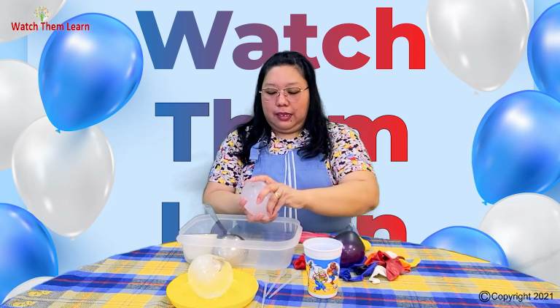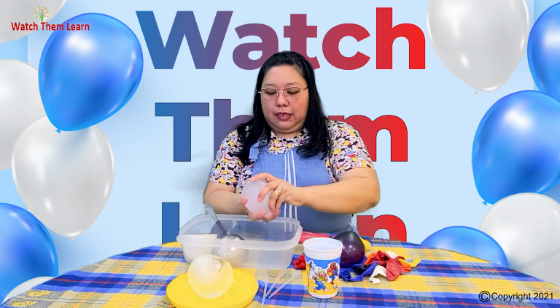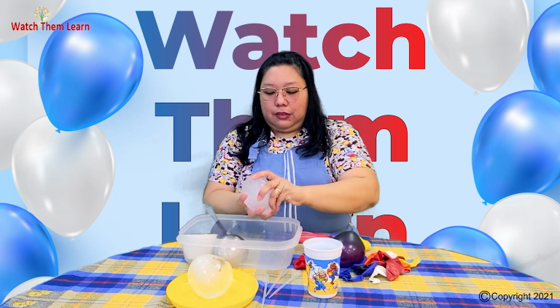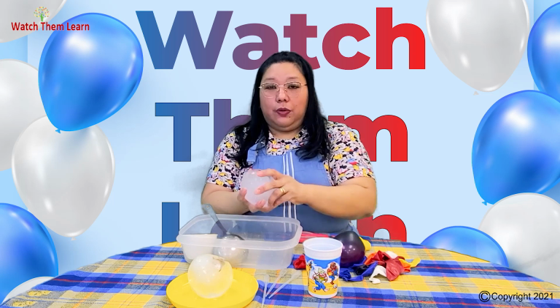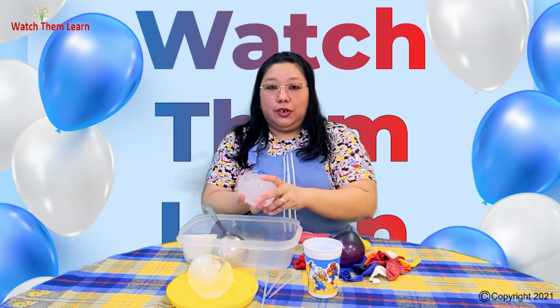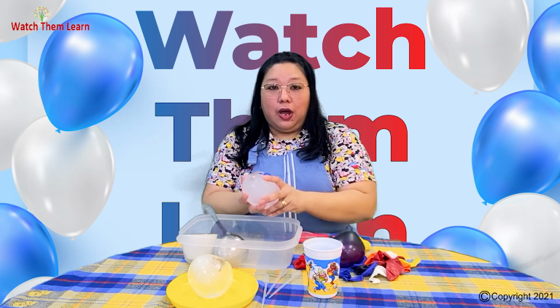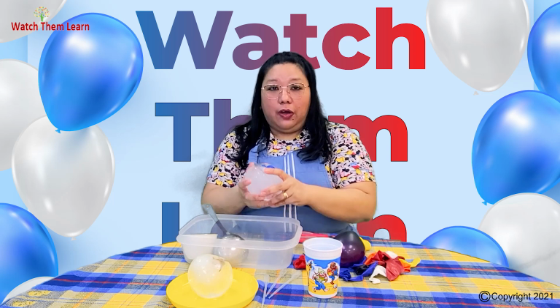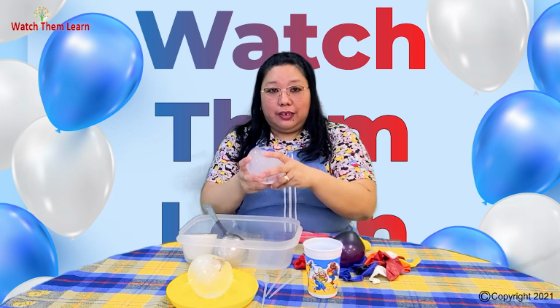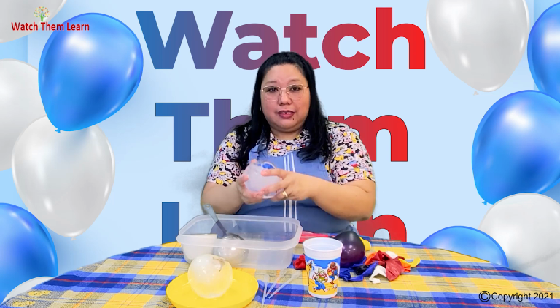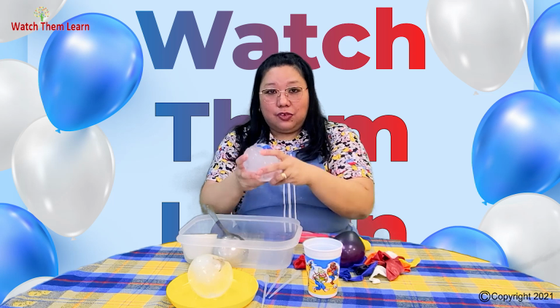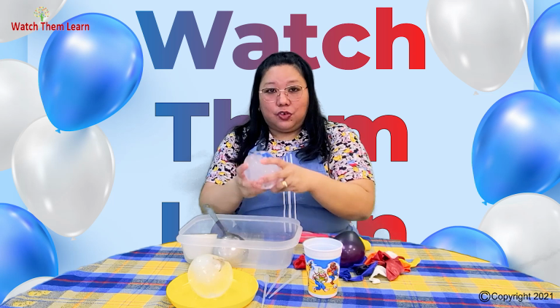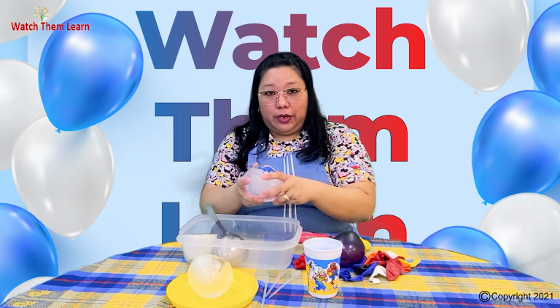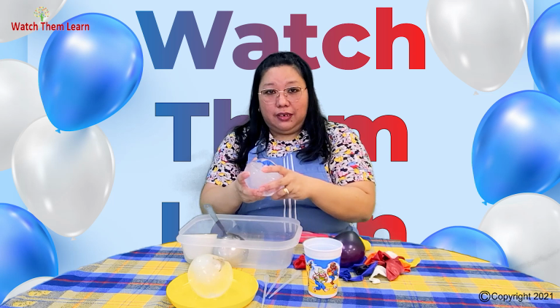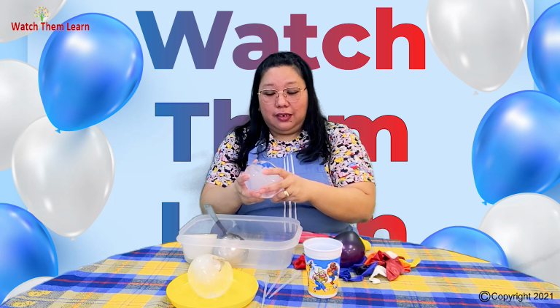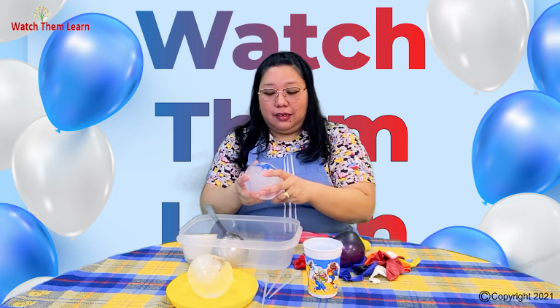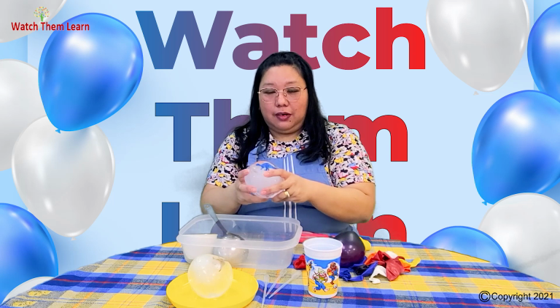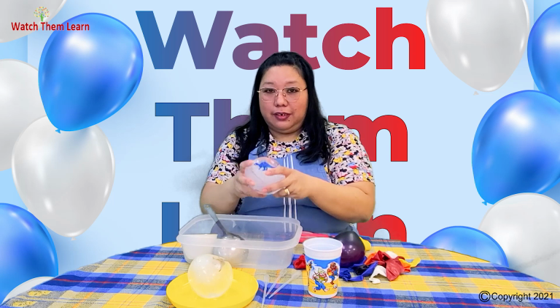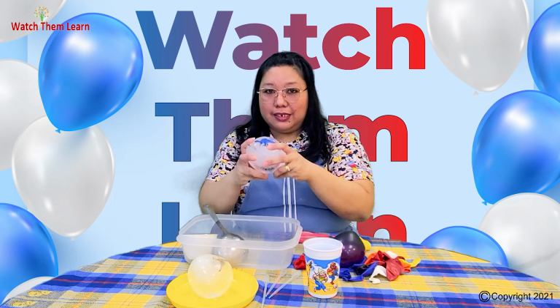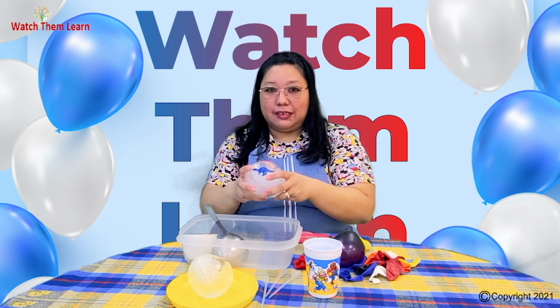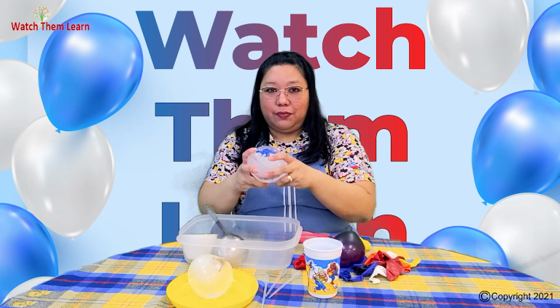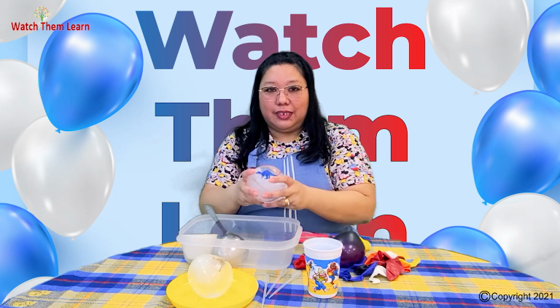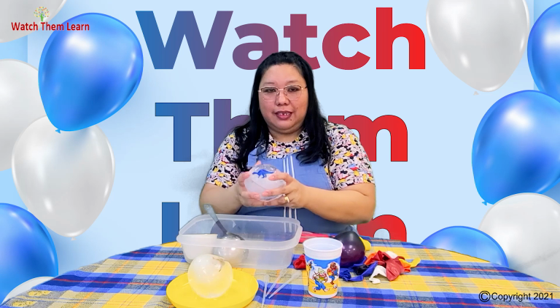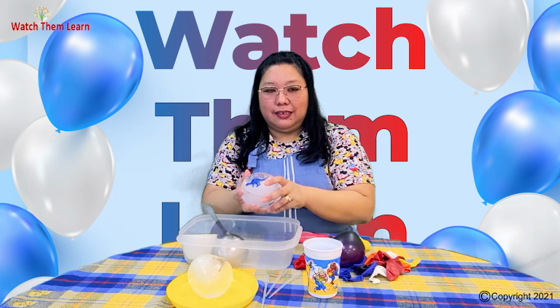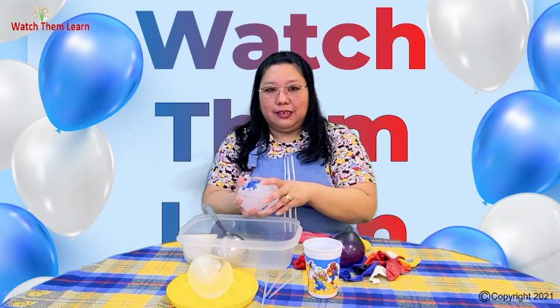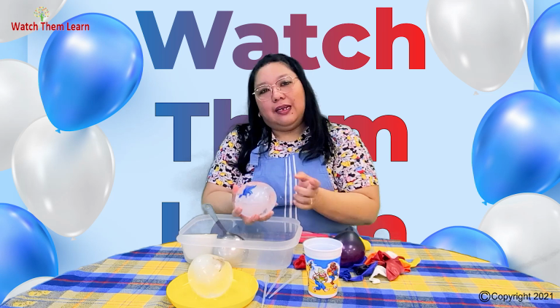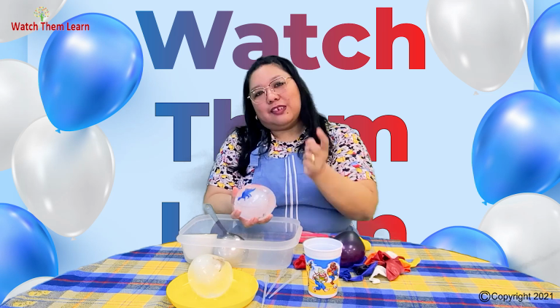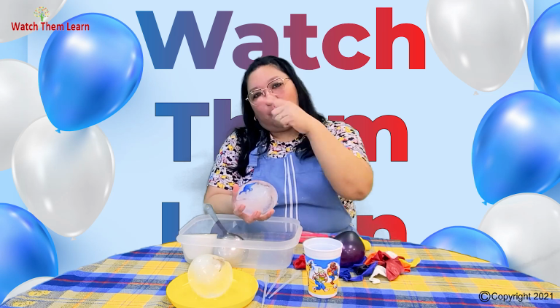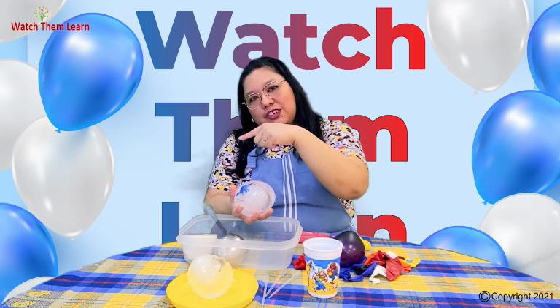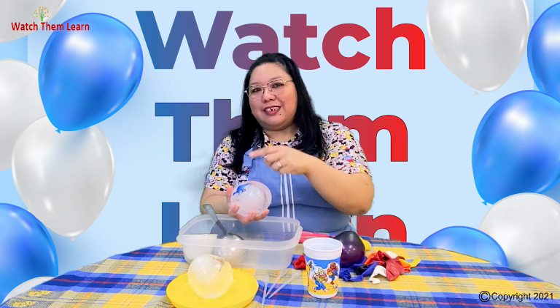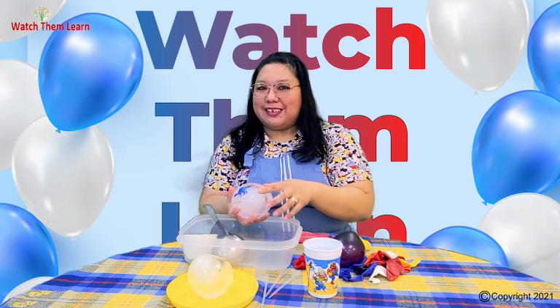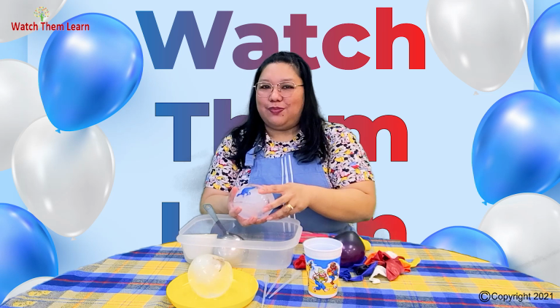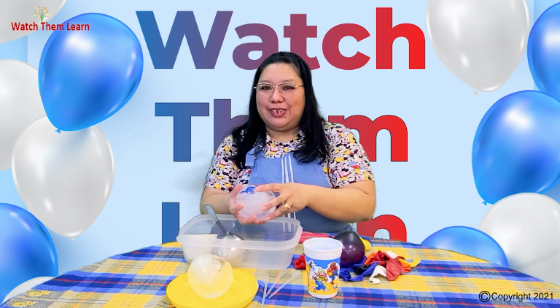Do you want to know how the kids enjoyed this activity? Let's watch the next video.